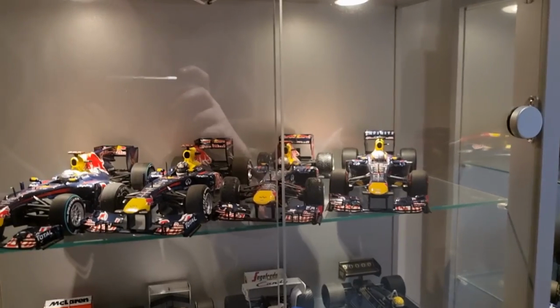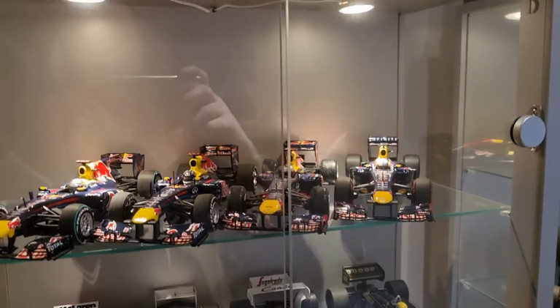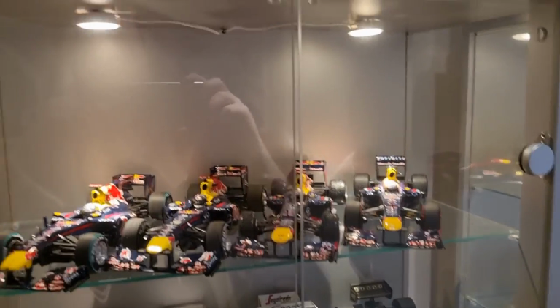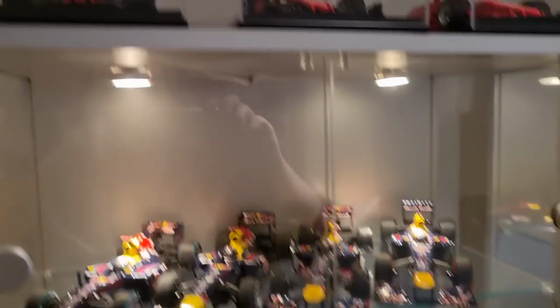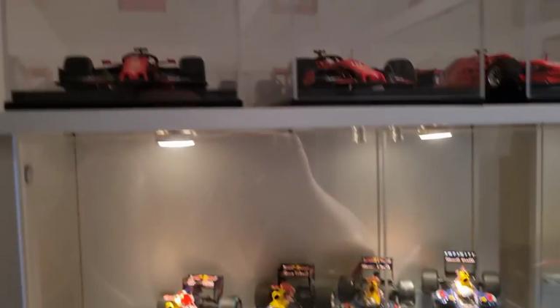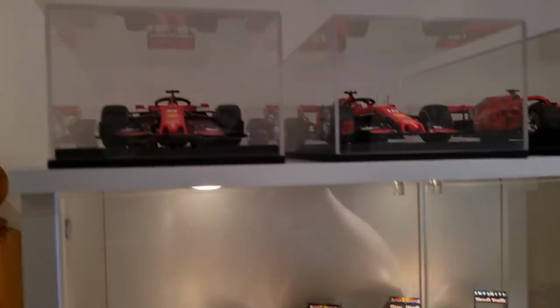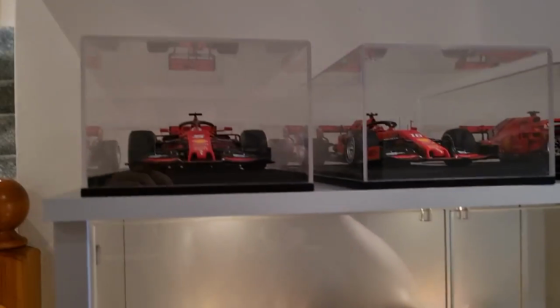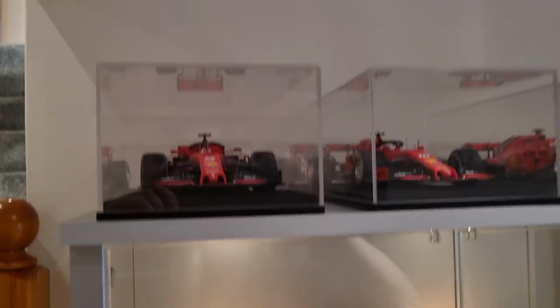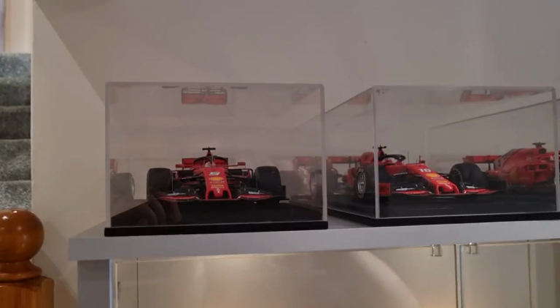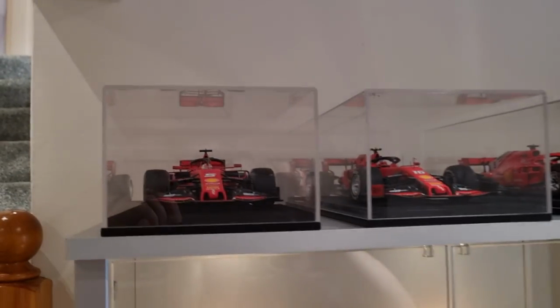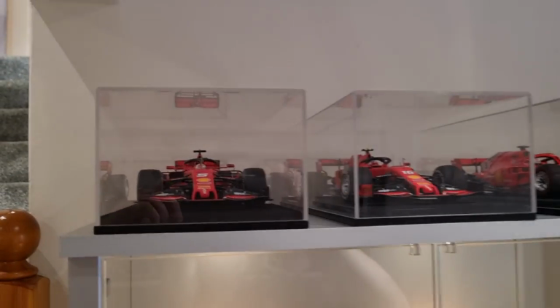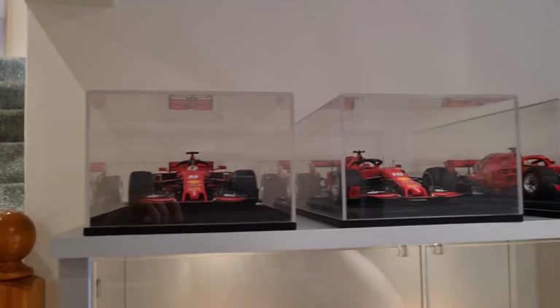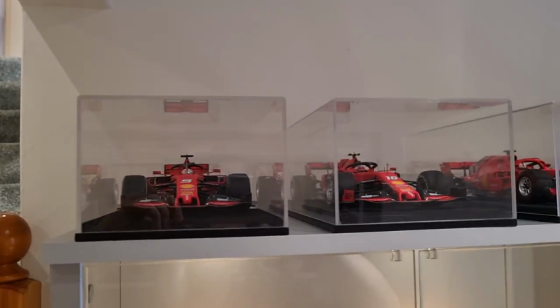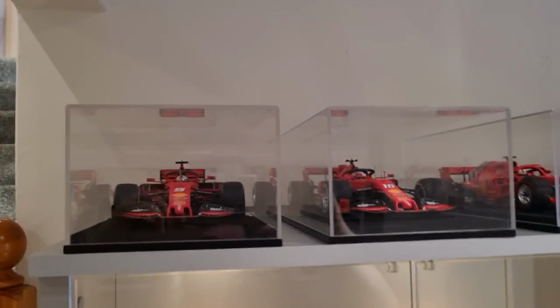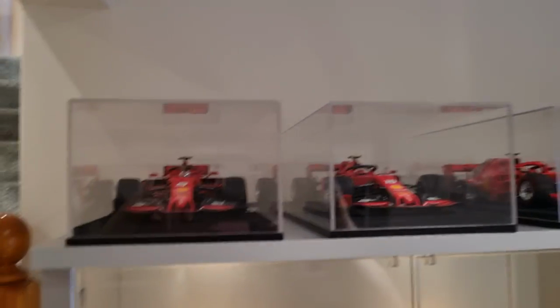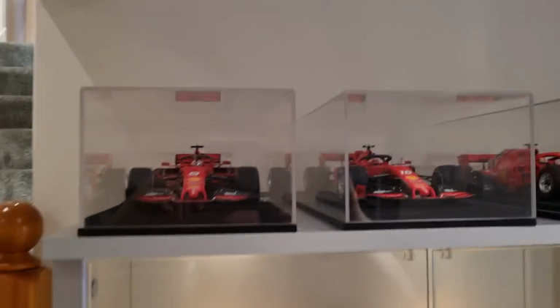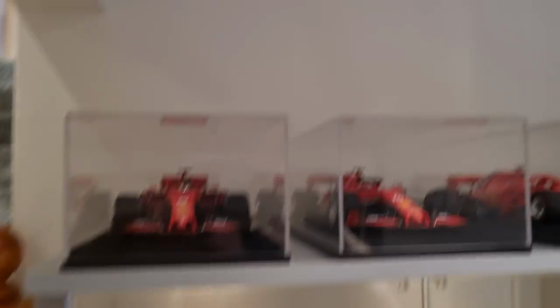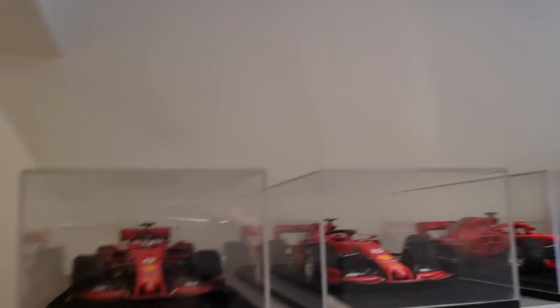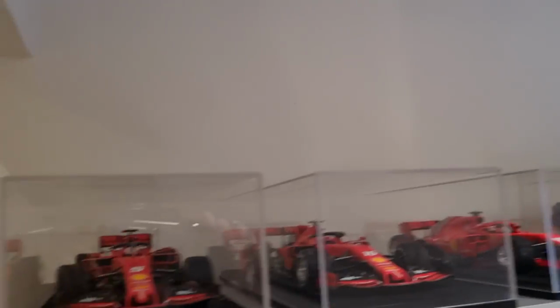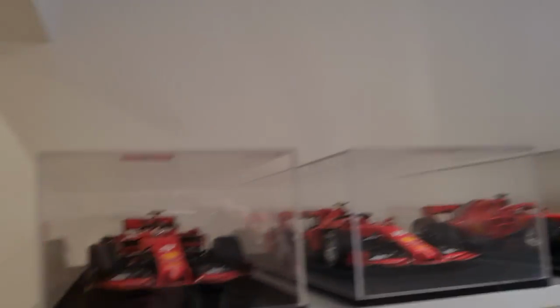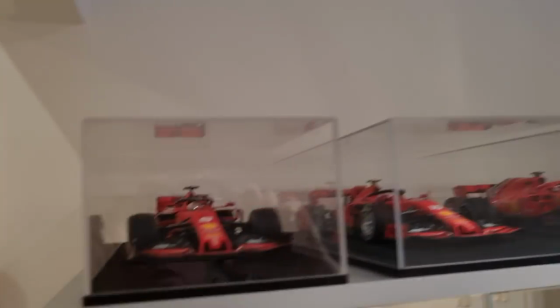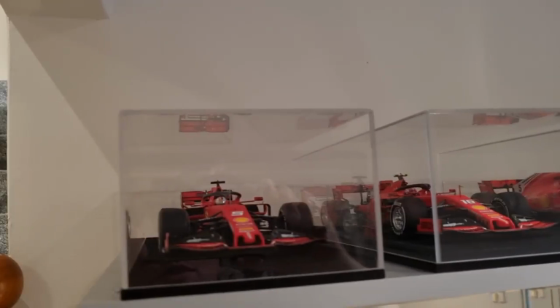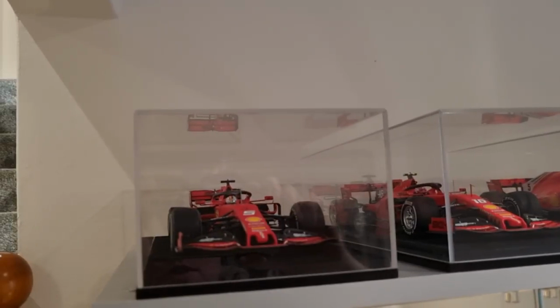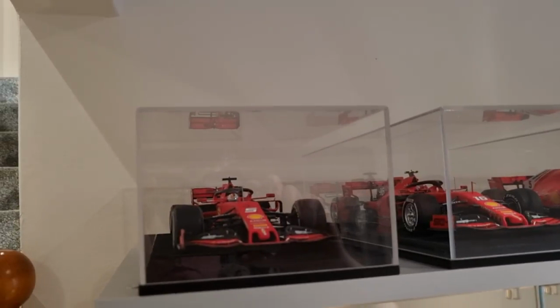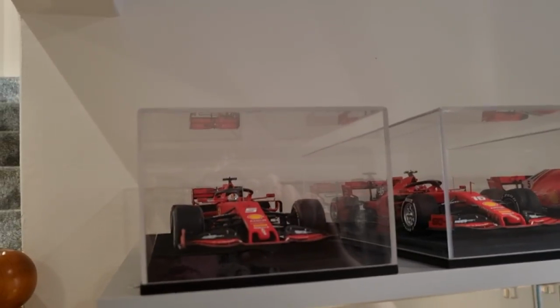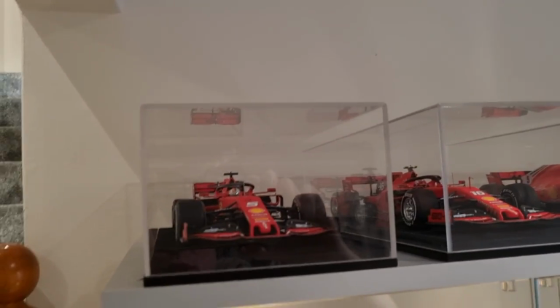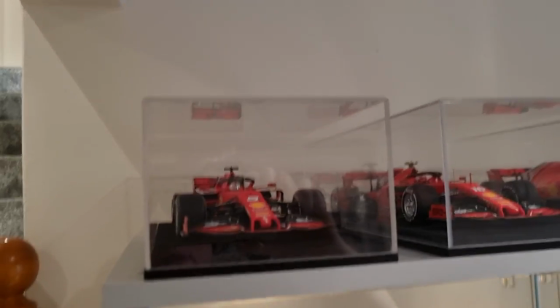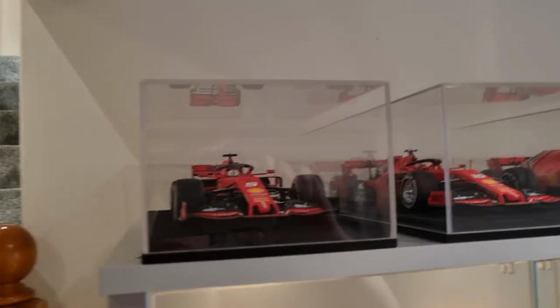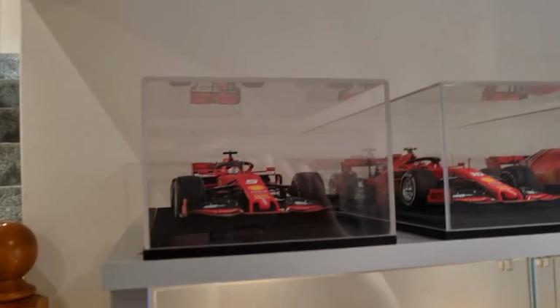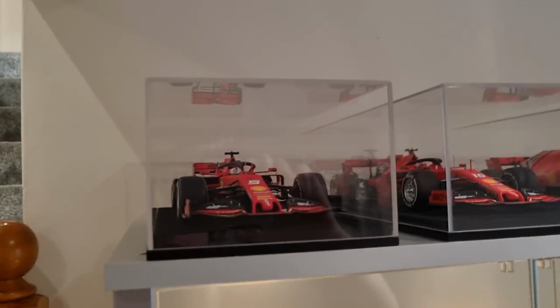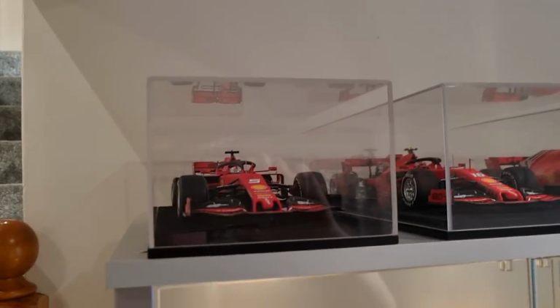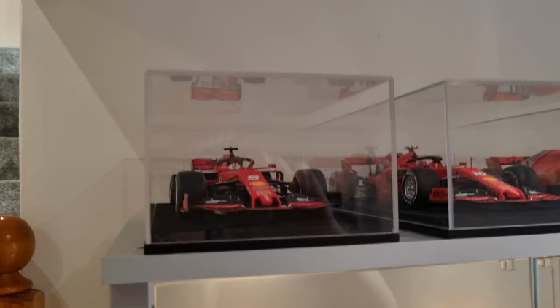Hi guys, welcome to my channel. This is going to be my first attempt at a video of my collection, so please bear with.